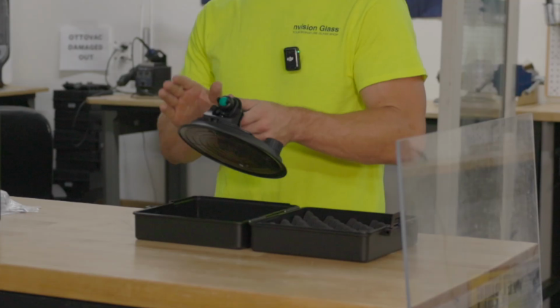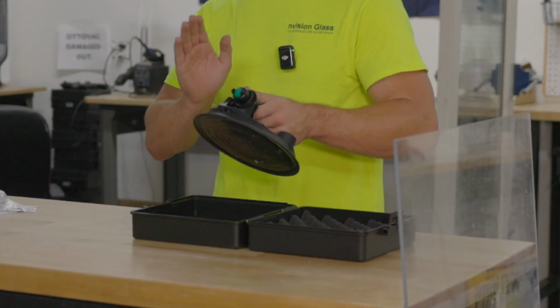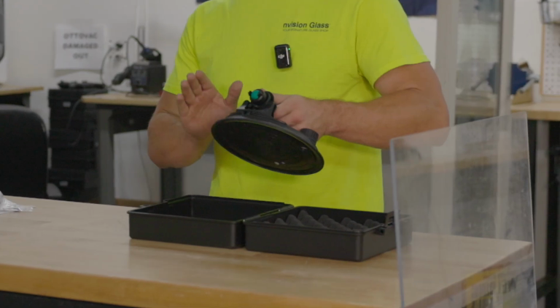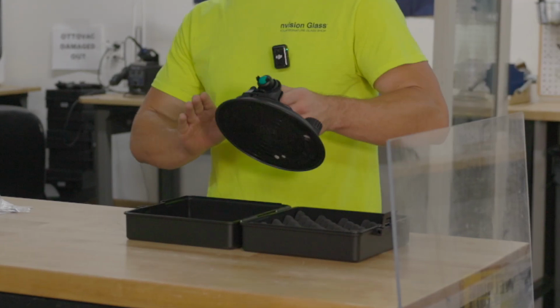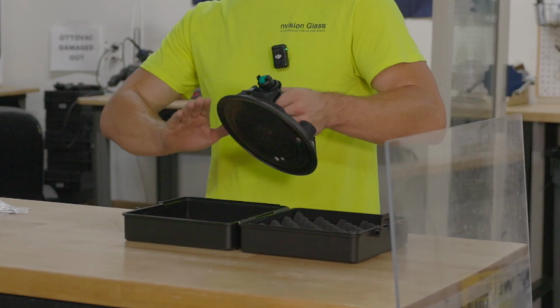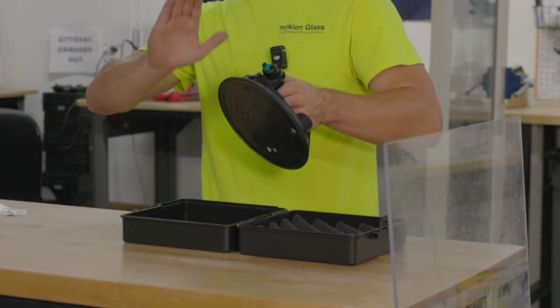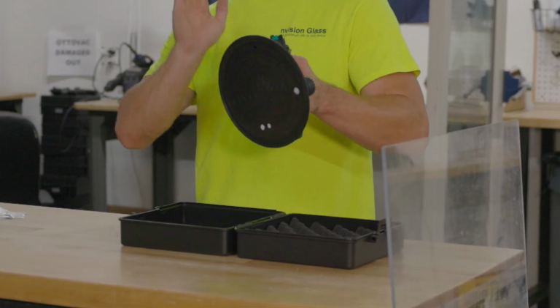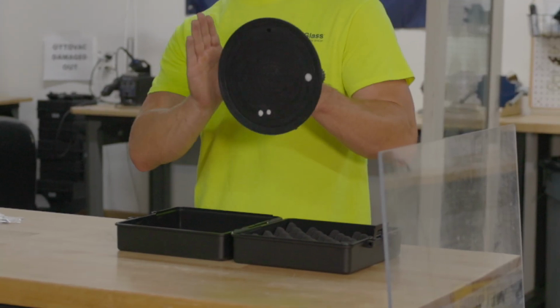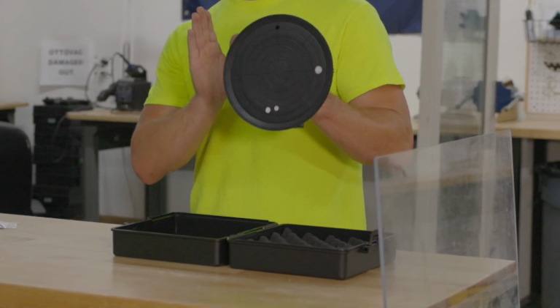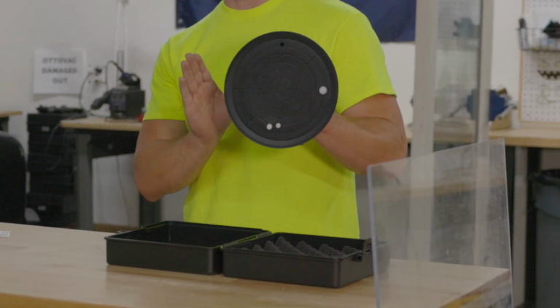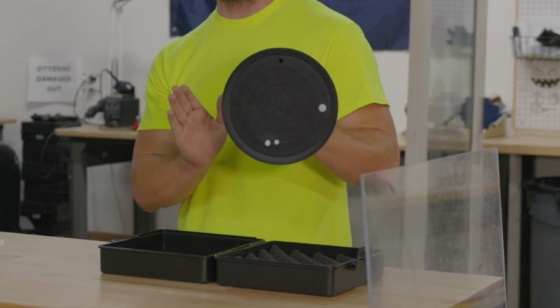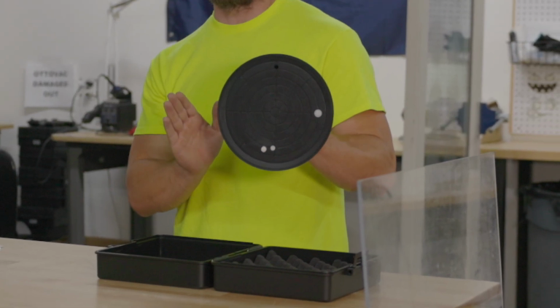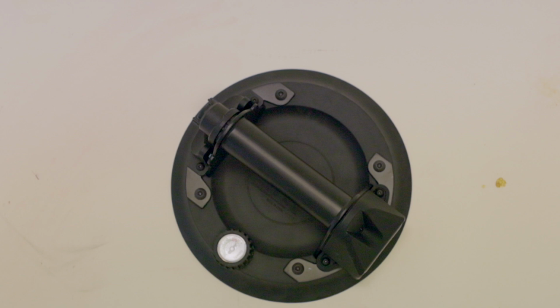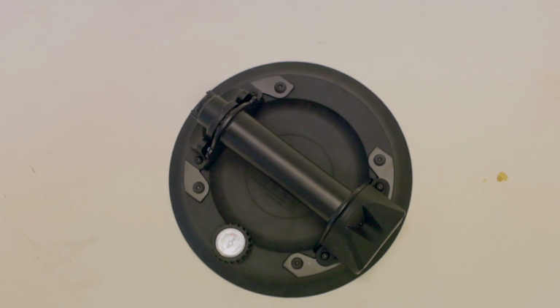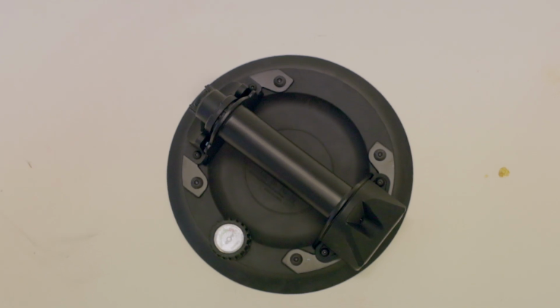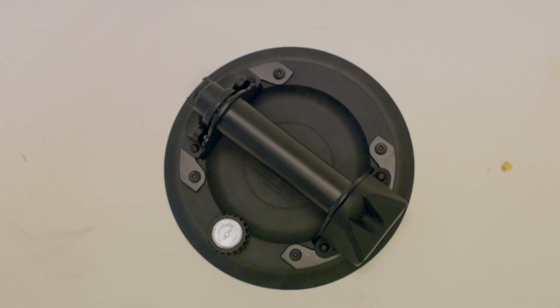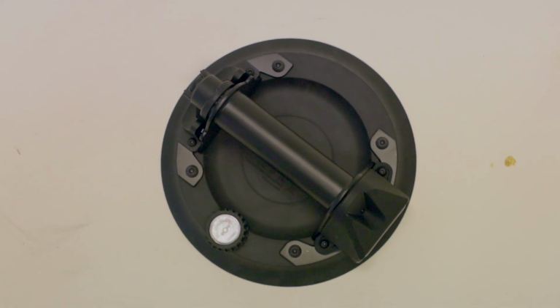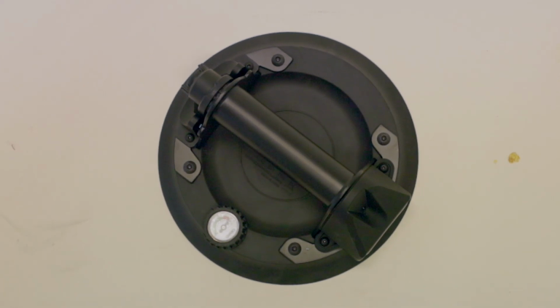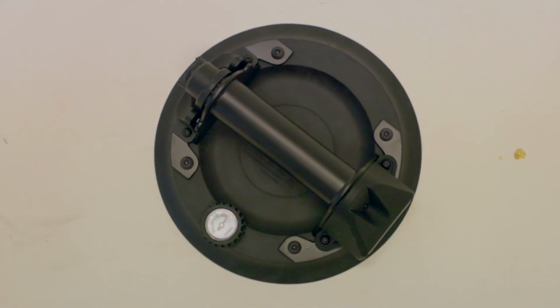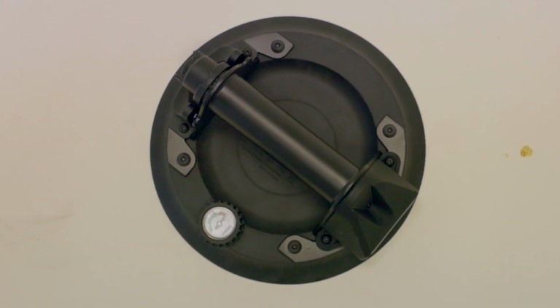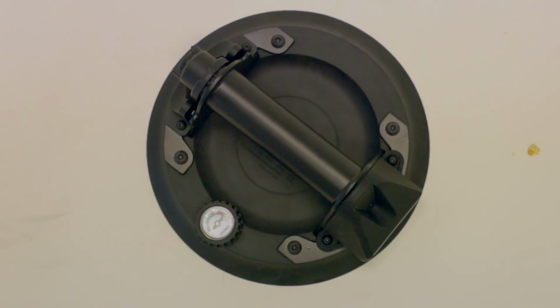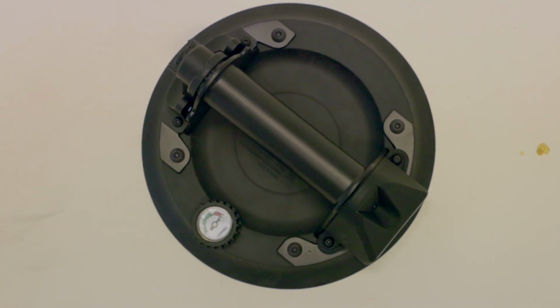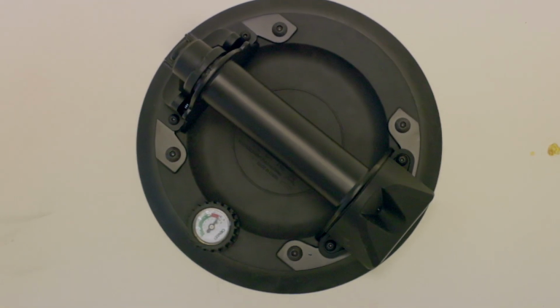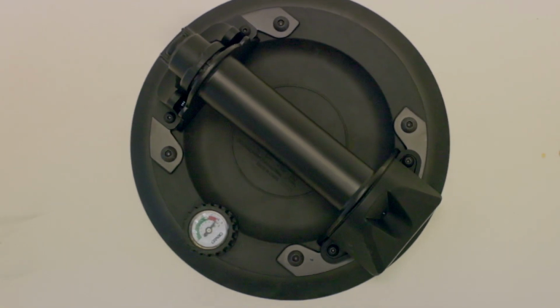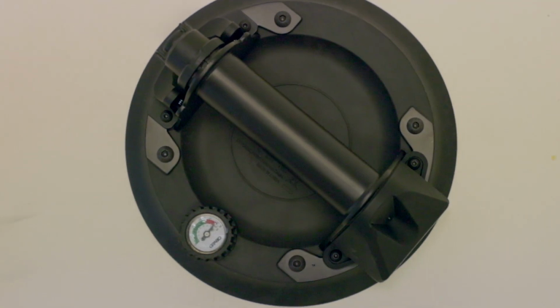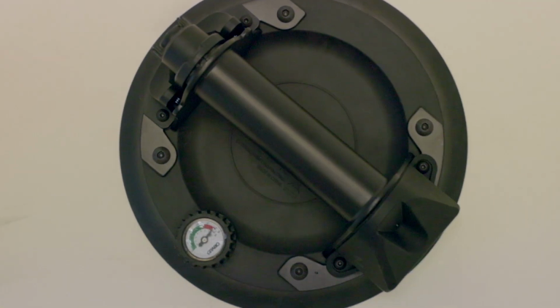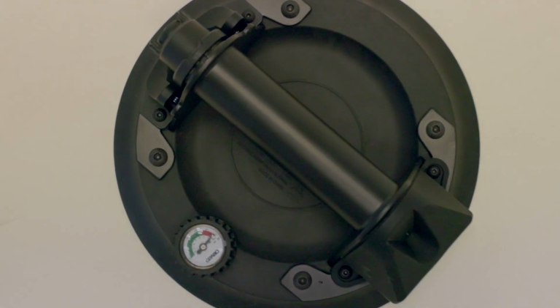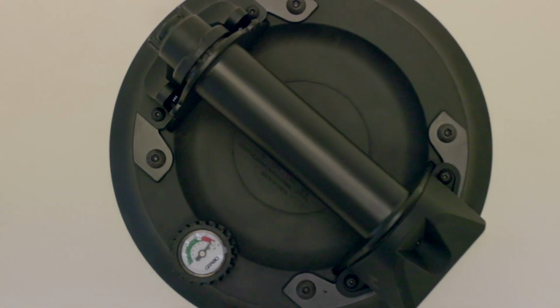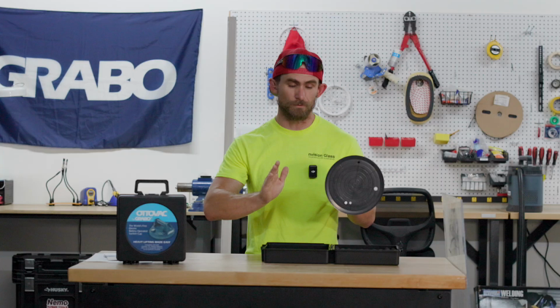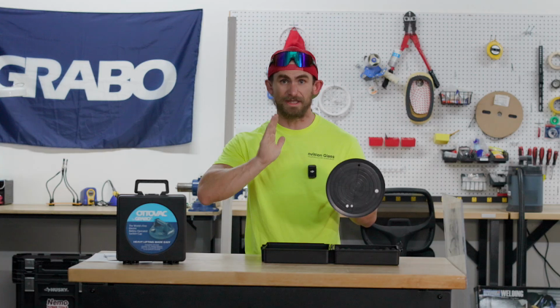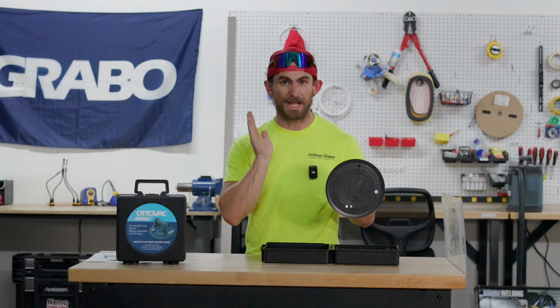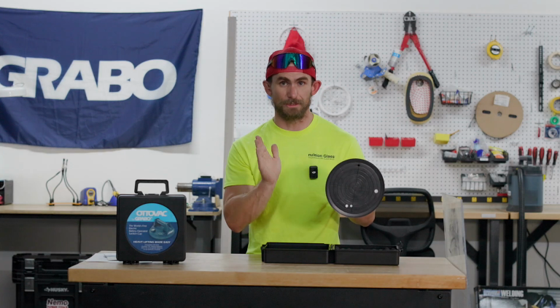First things first, we removed the rubber pull tab. We heard you guys out on that — kind of worry about snagging and stuff like that. Heard you out, we got you.